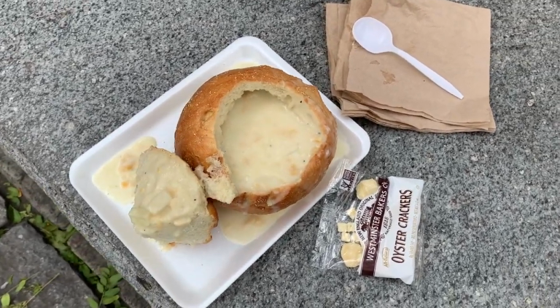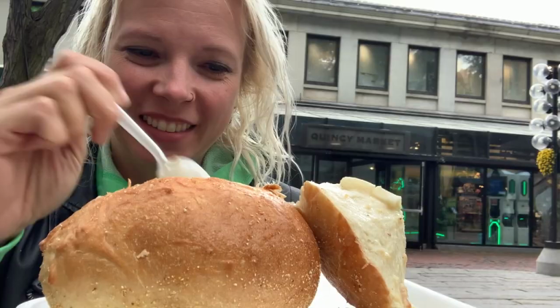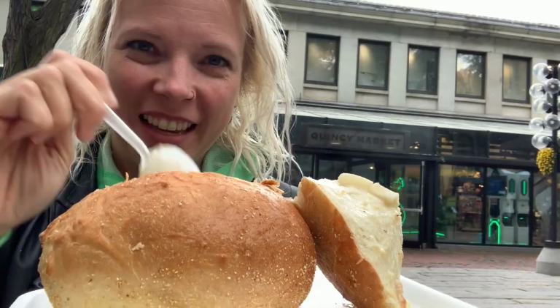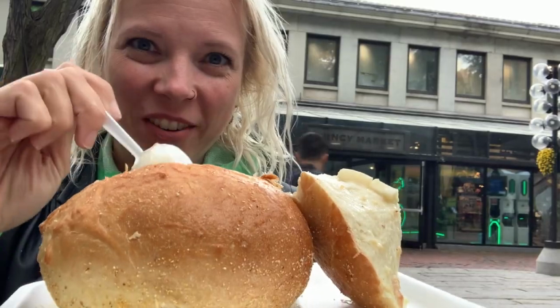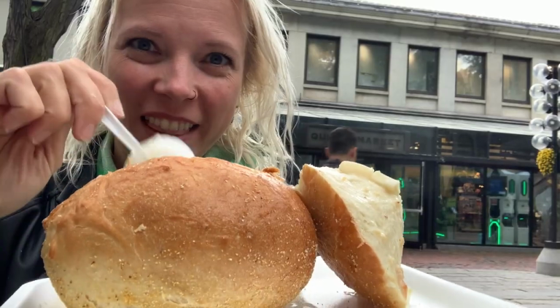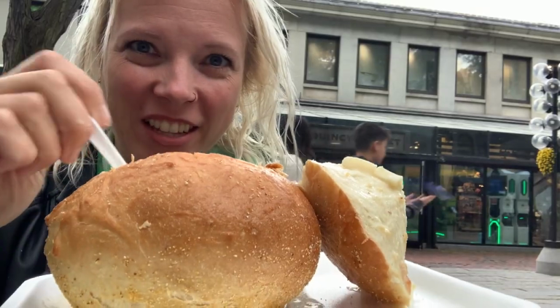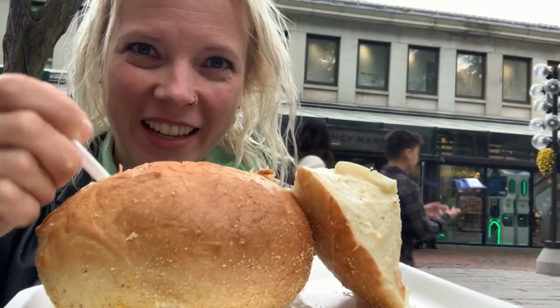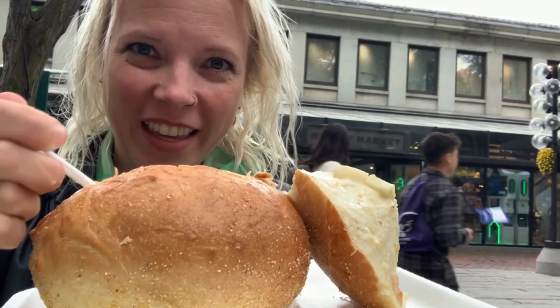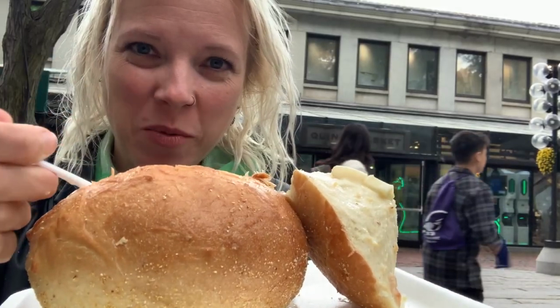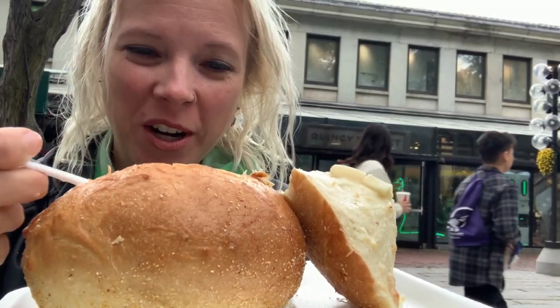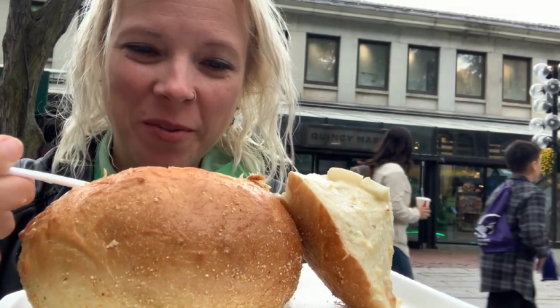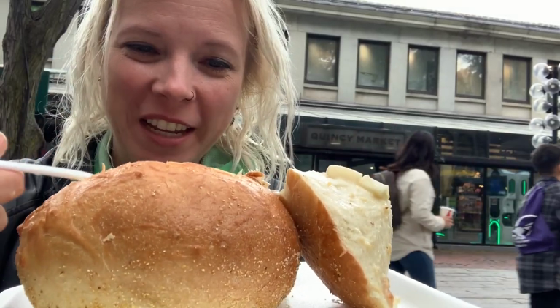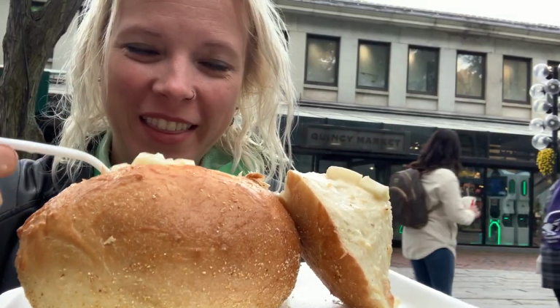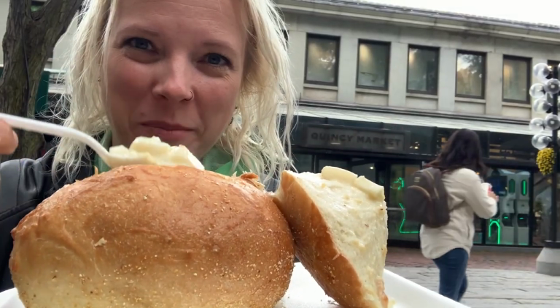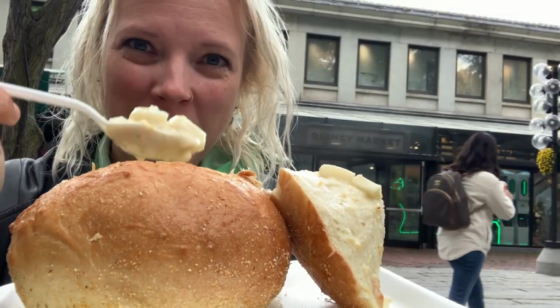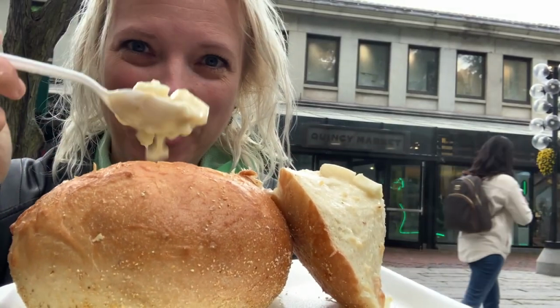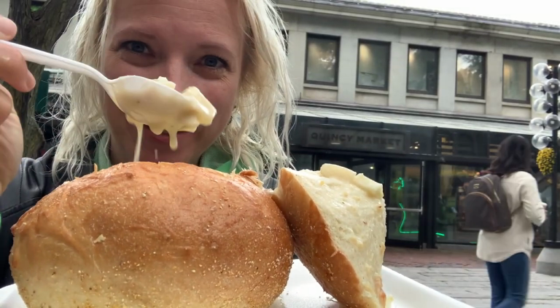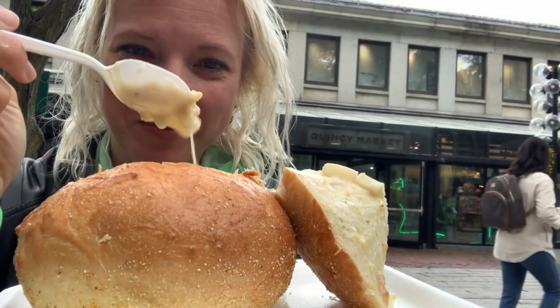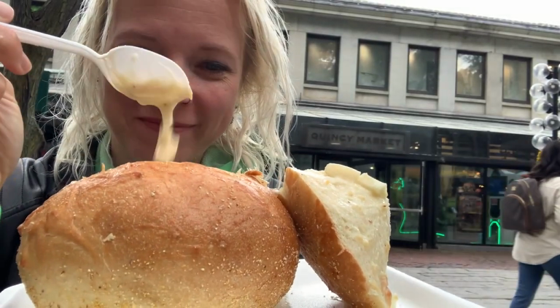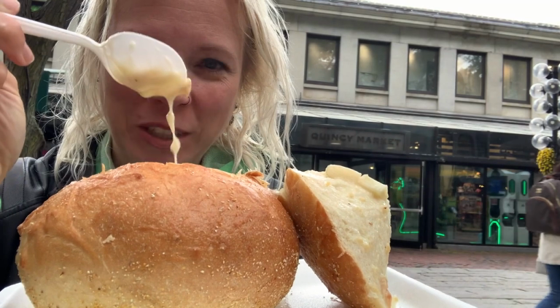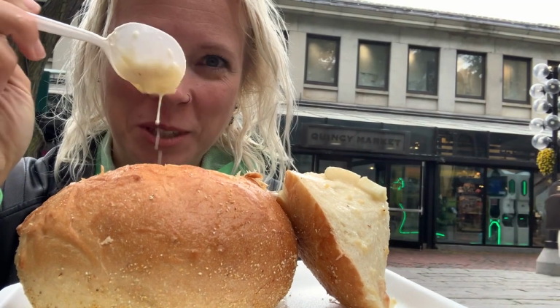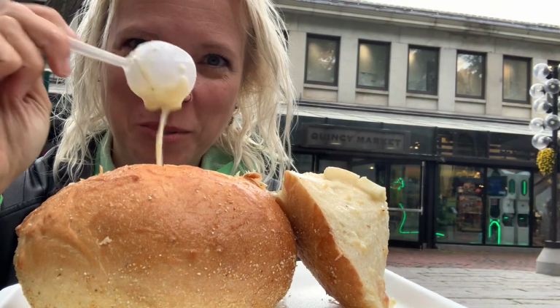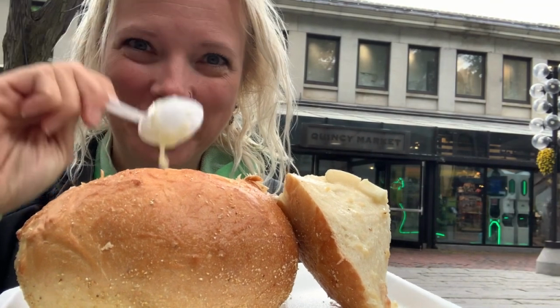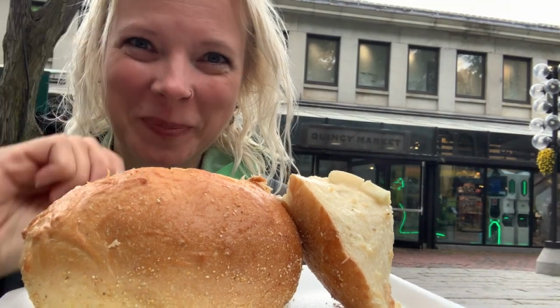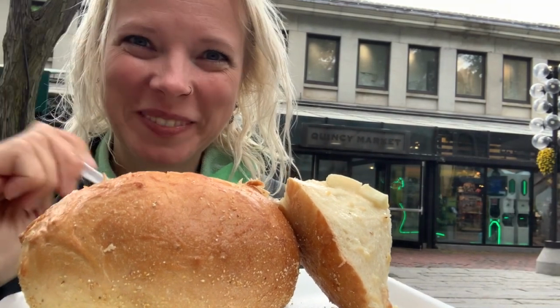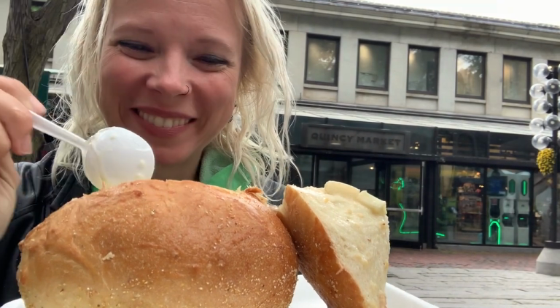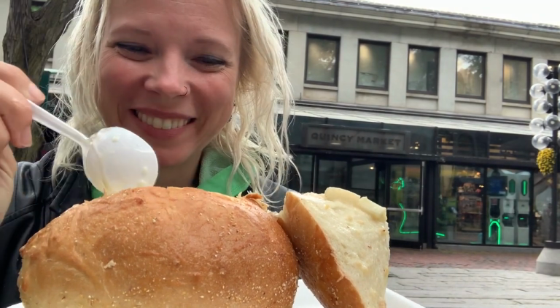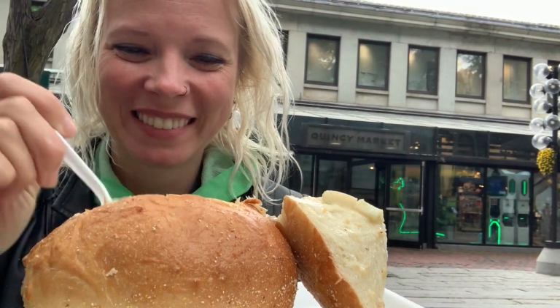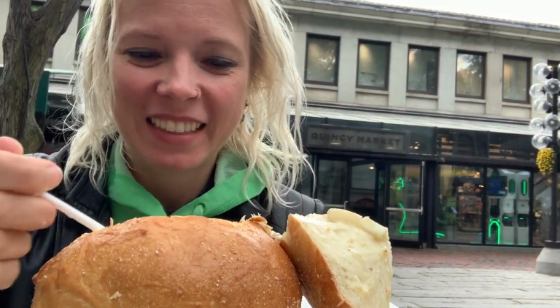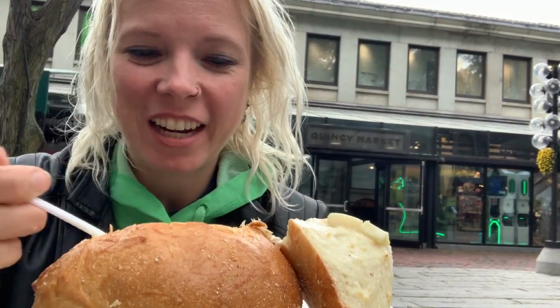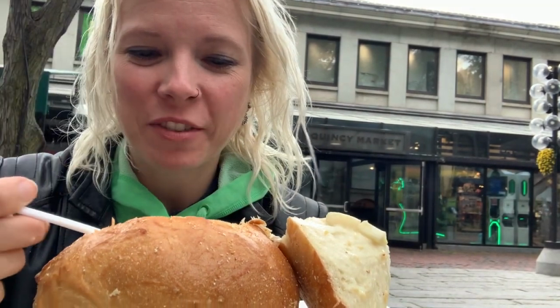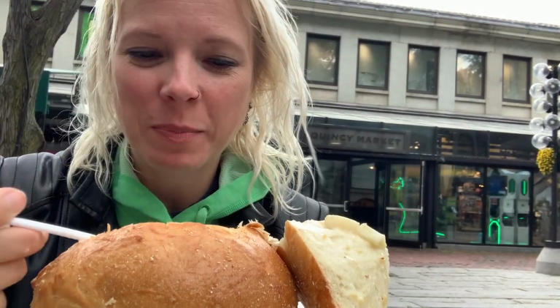I don't think there's anything more comforting than a bread bowl filled with soup. Alright, first bite.